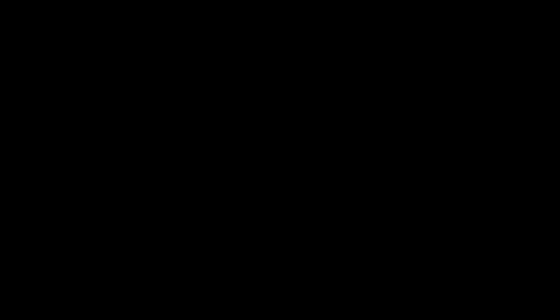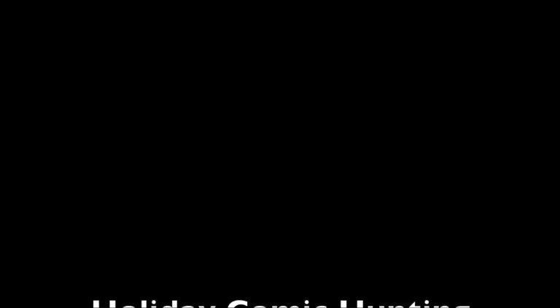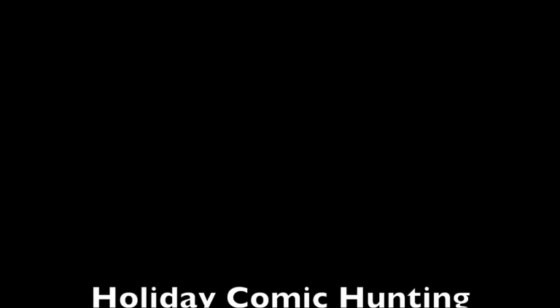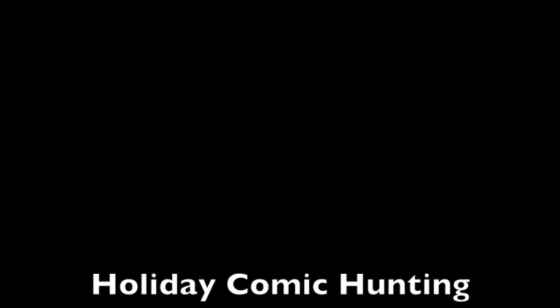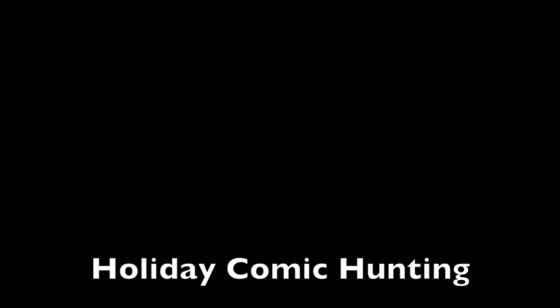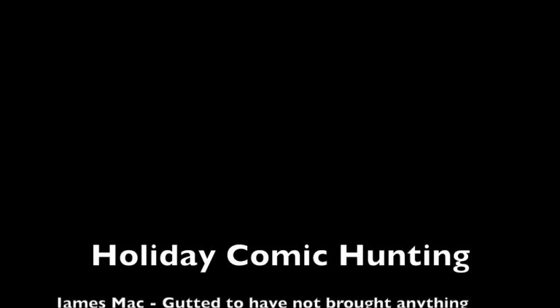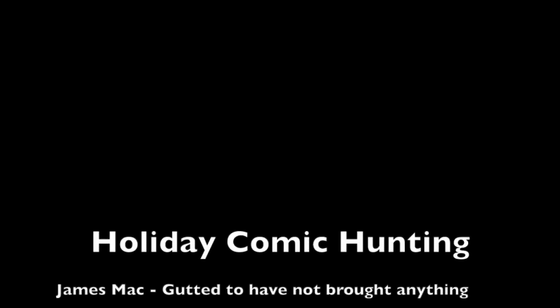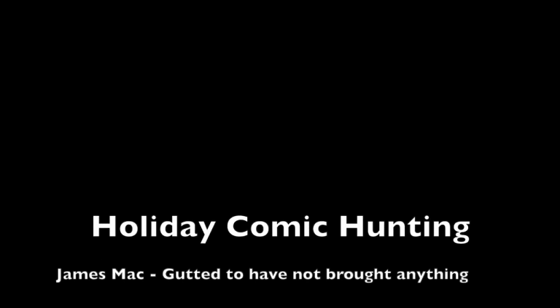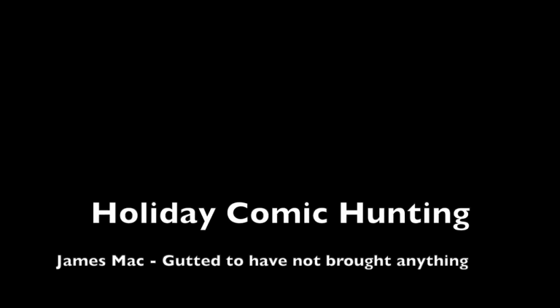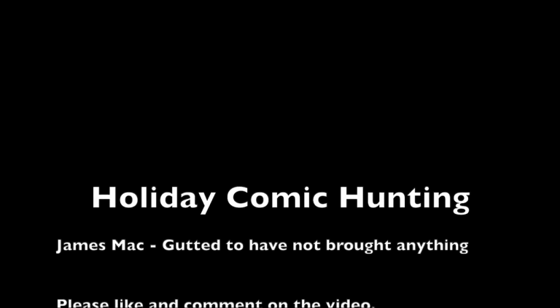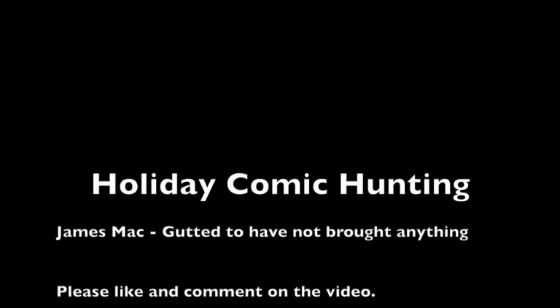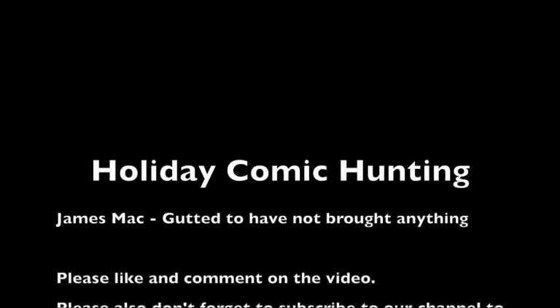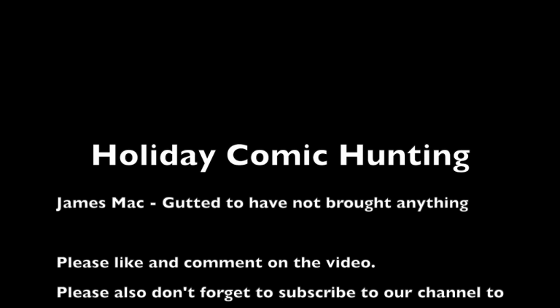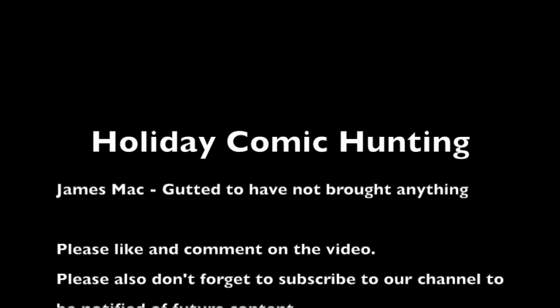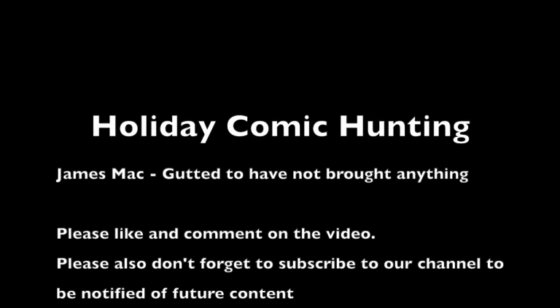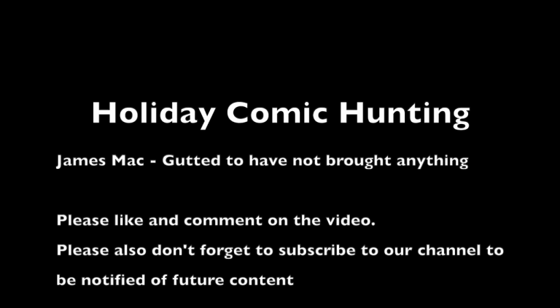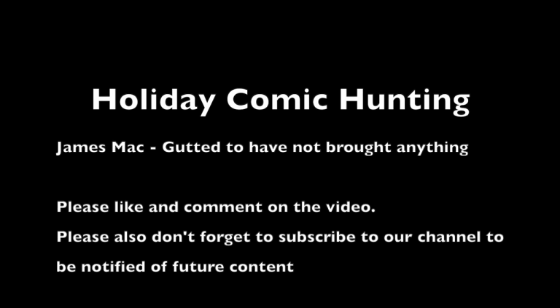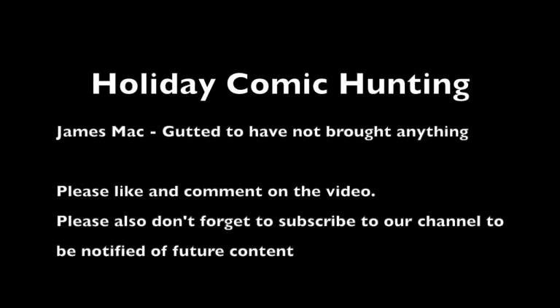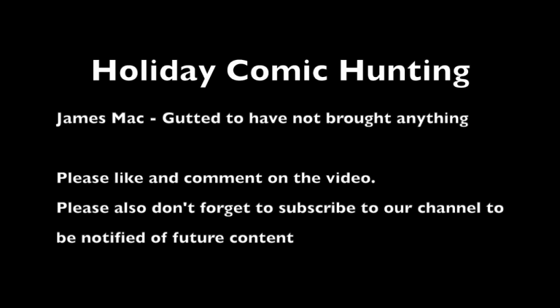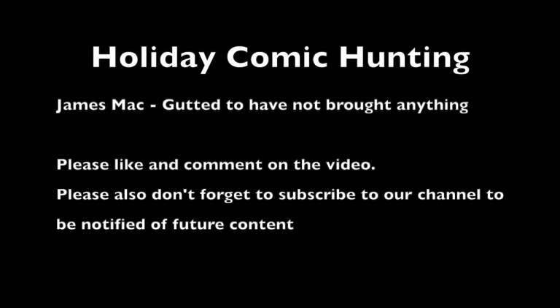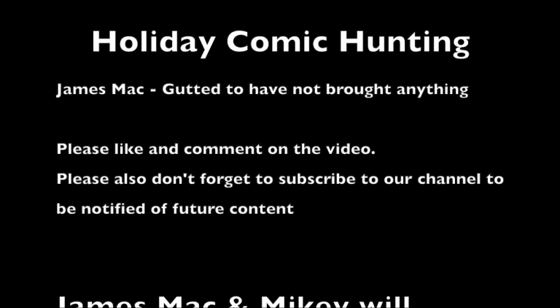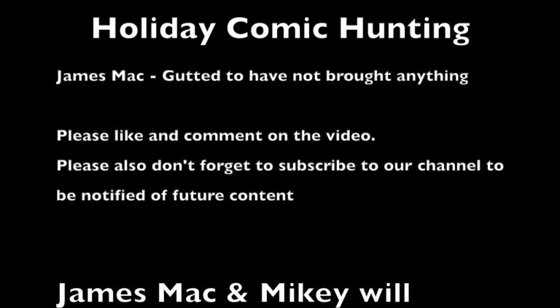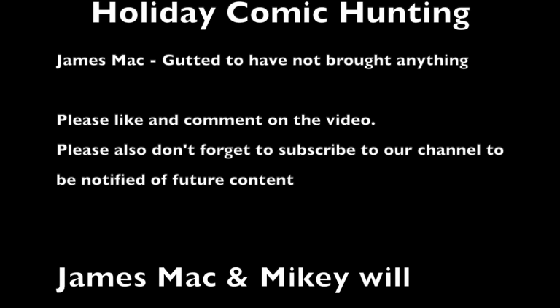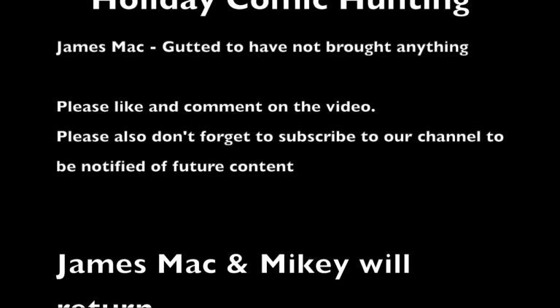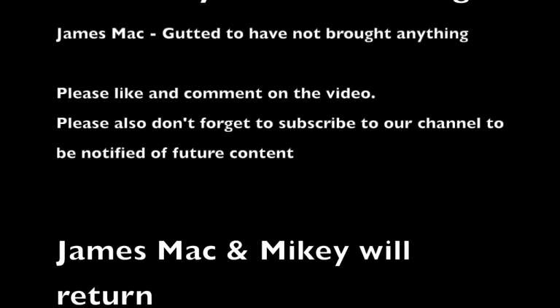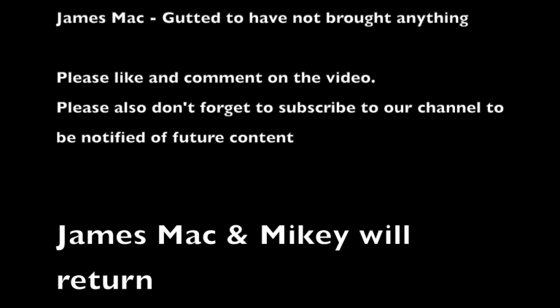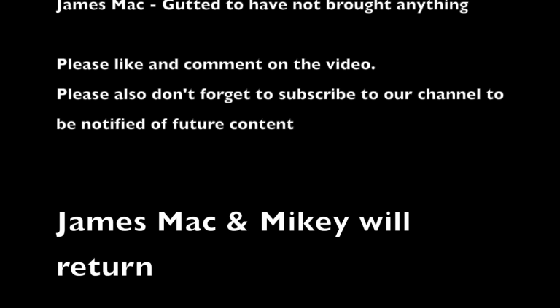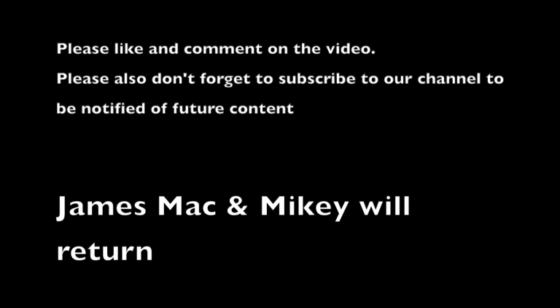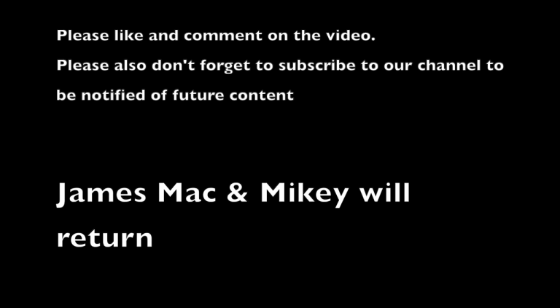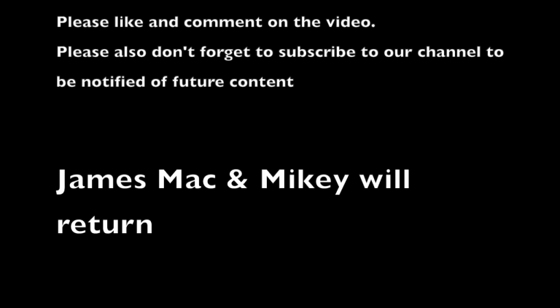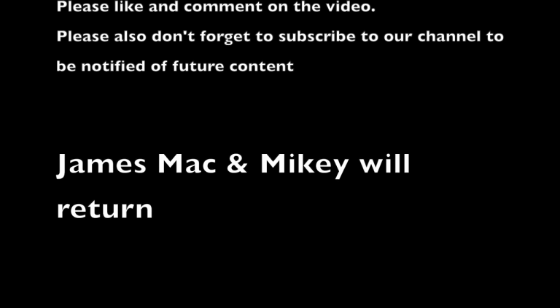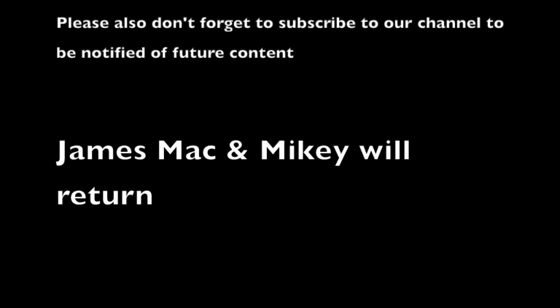I hope you enjoyed this showcase and if you like the content please subscribe and like the video. Thank you.